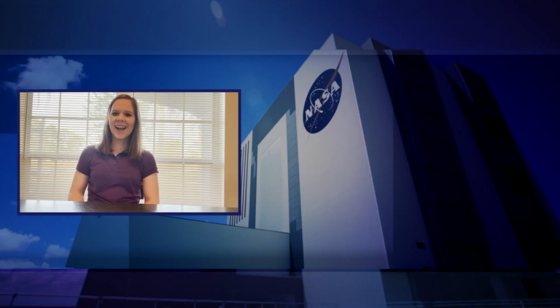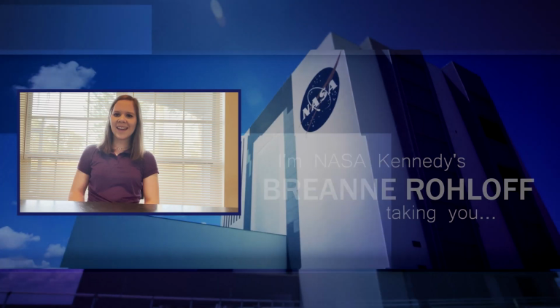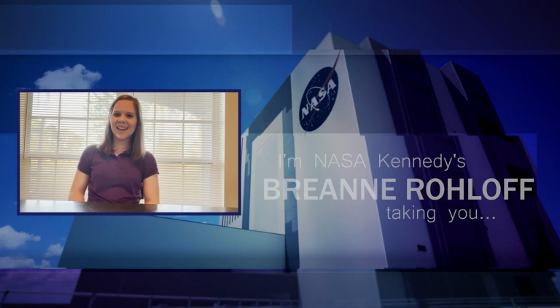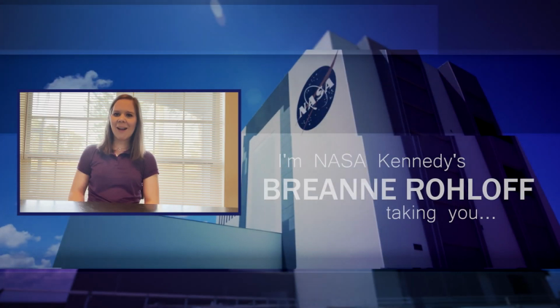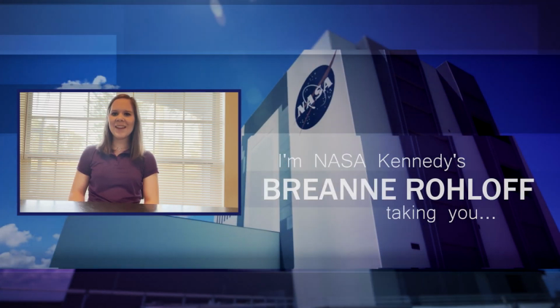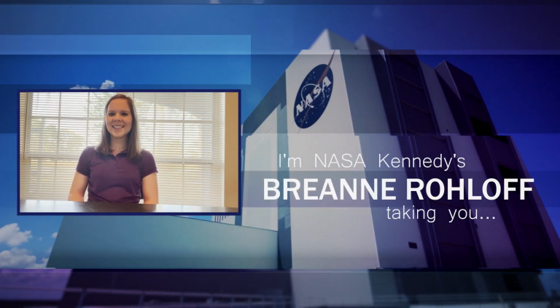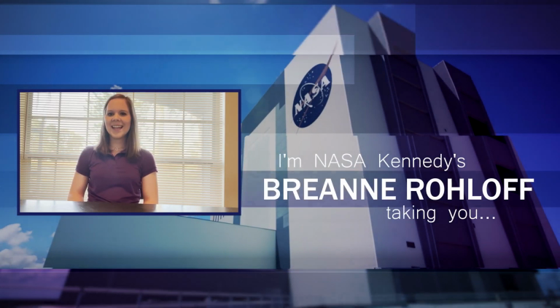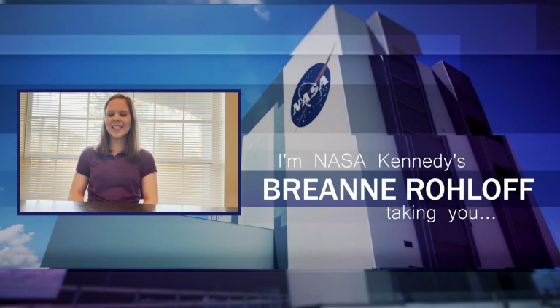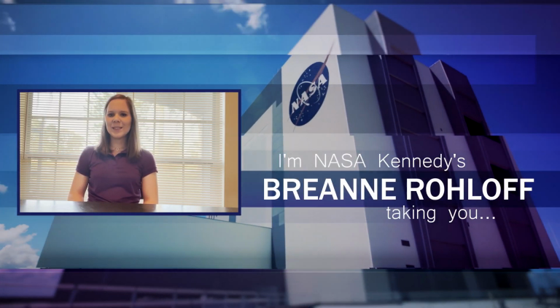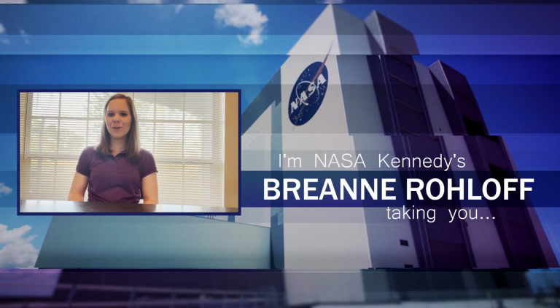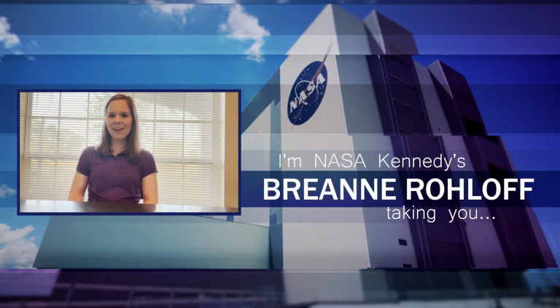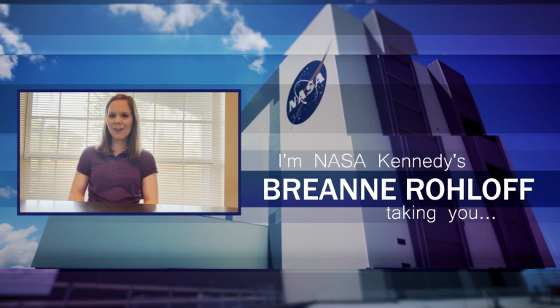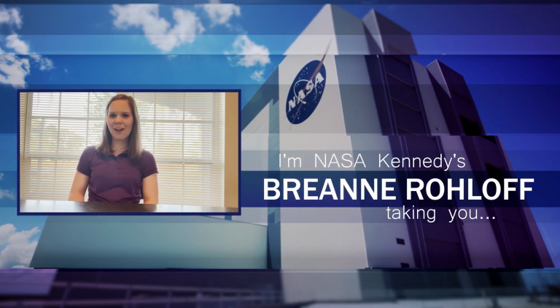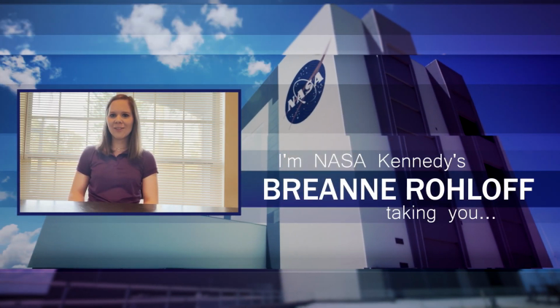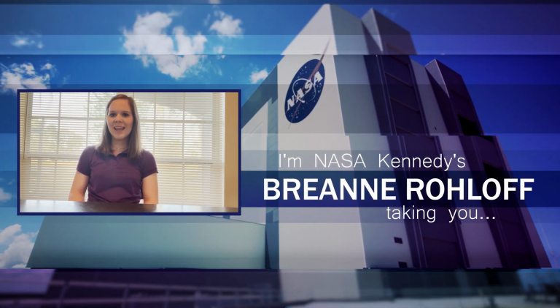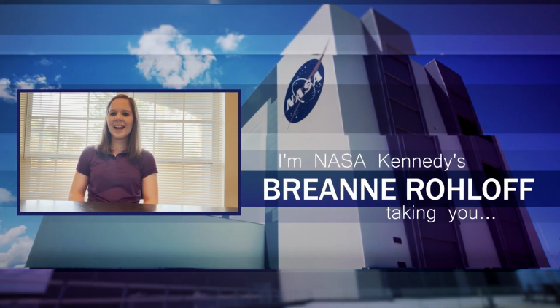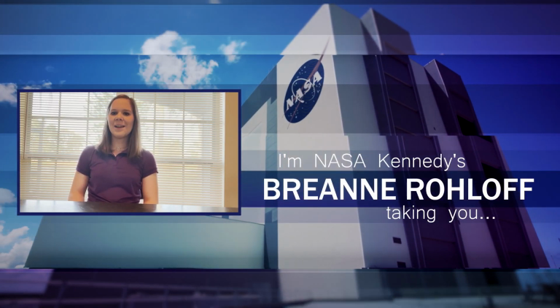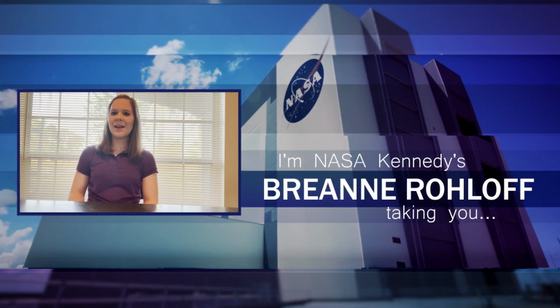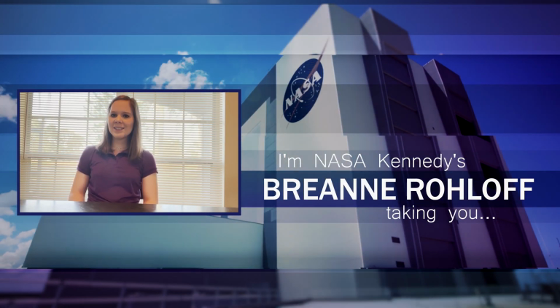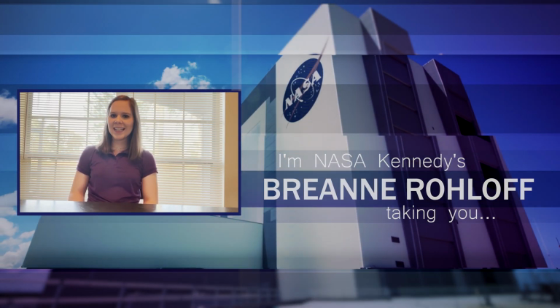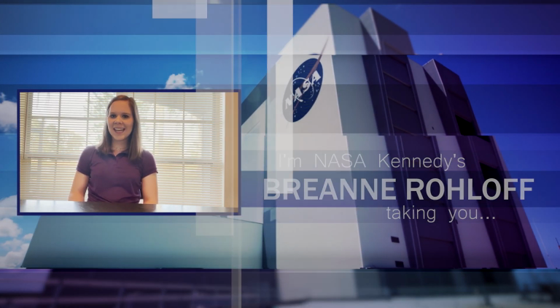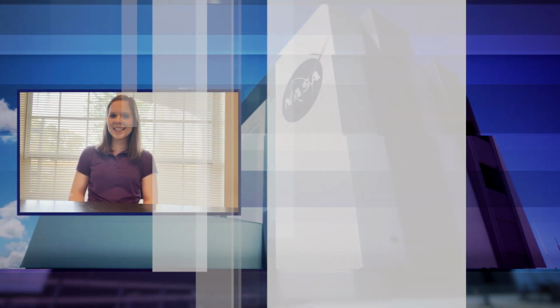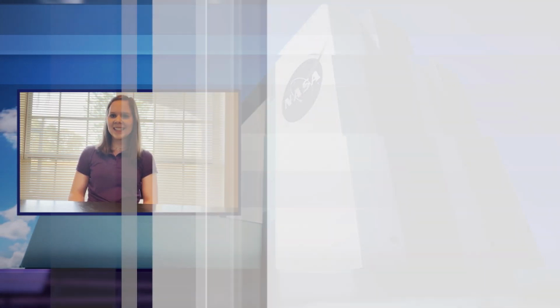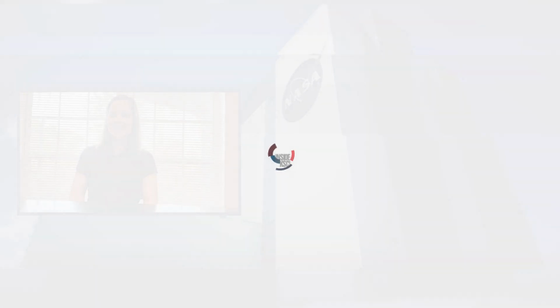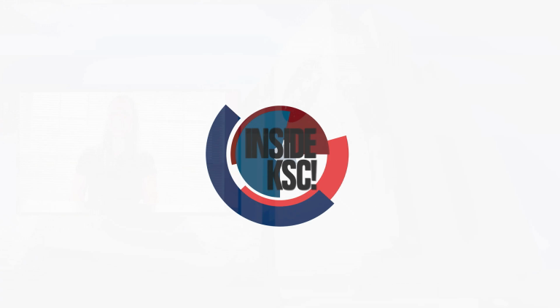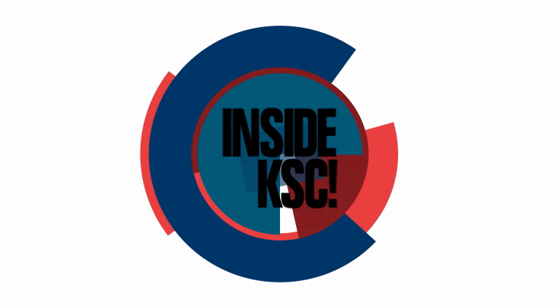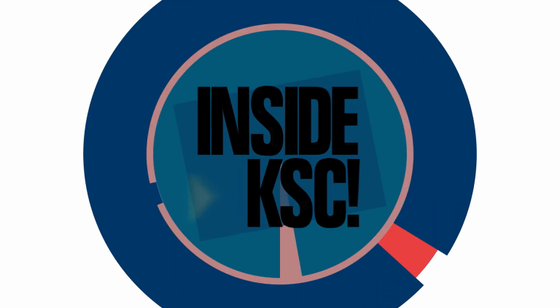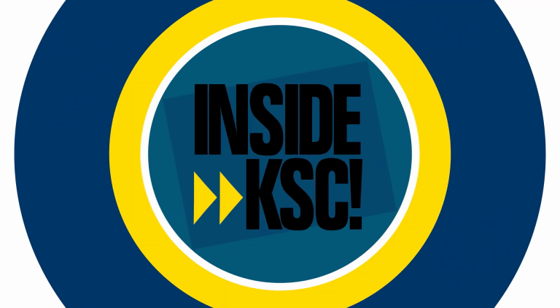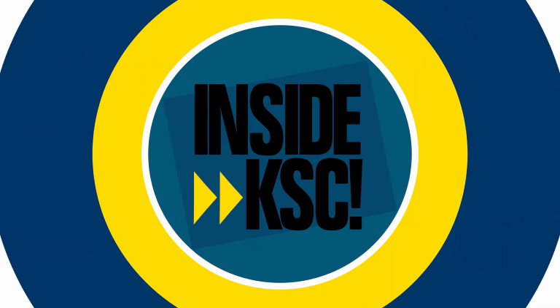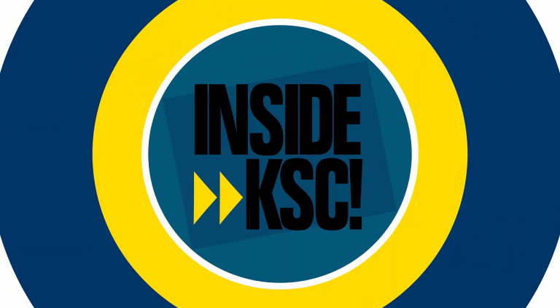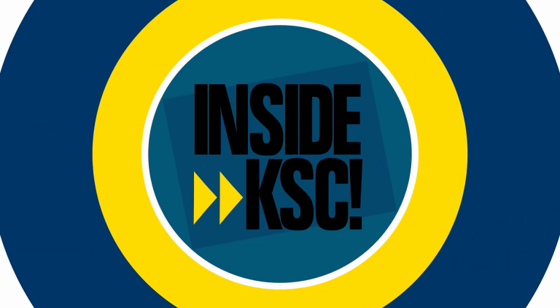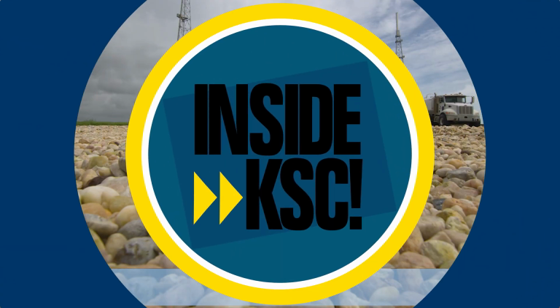Hi, I'm NASA Kennedy's Breanne Roloff and I'm outside KSC taking you inside KSC.